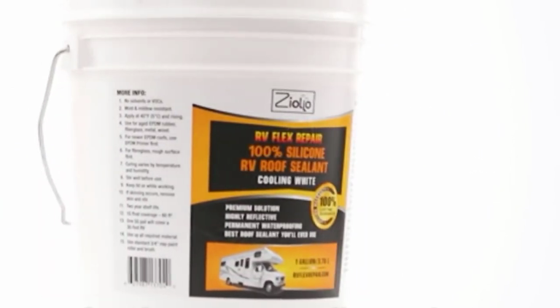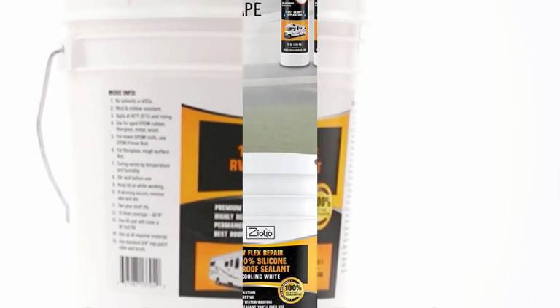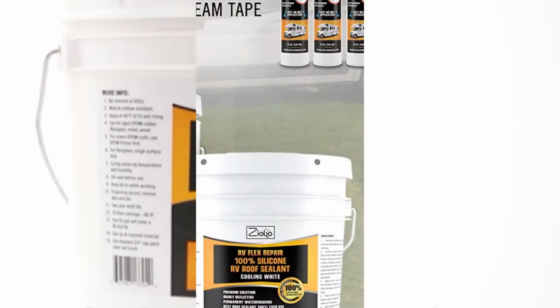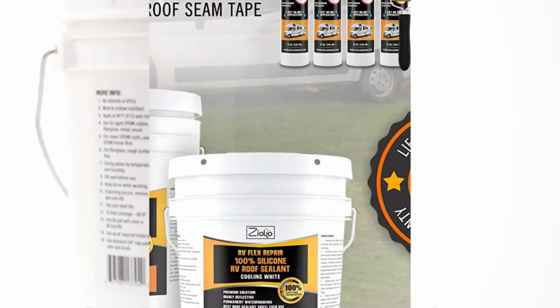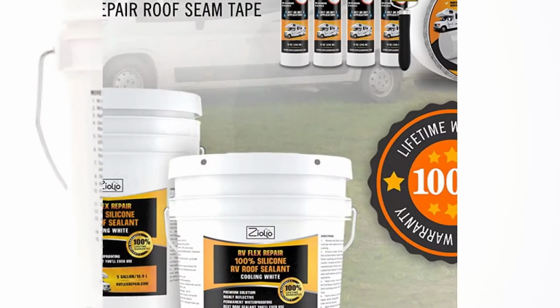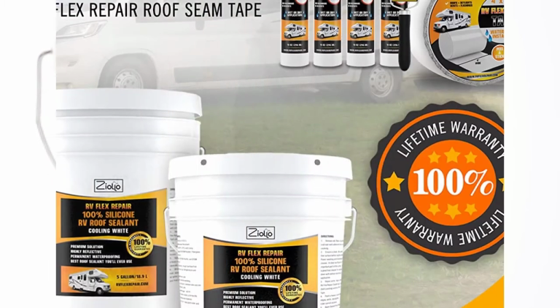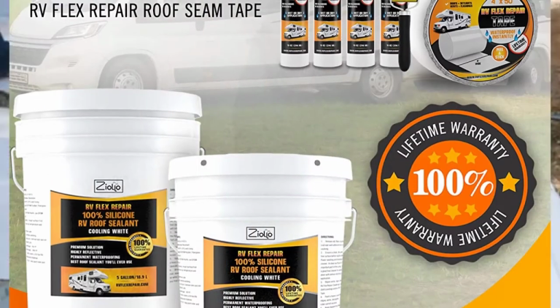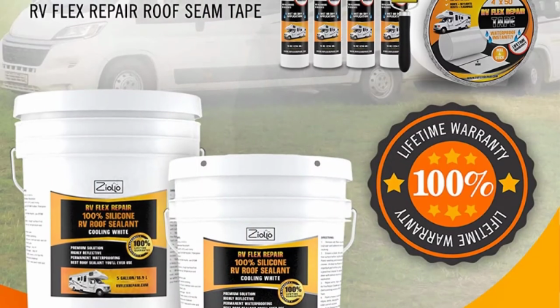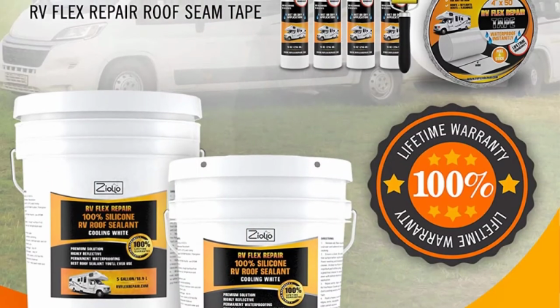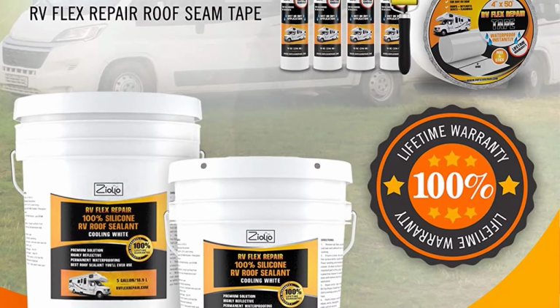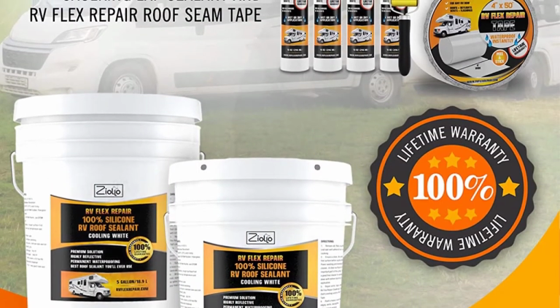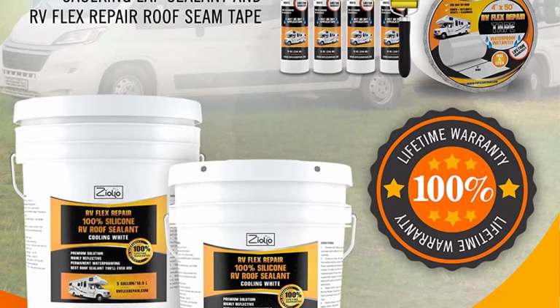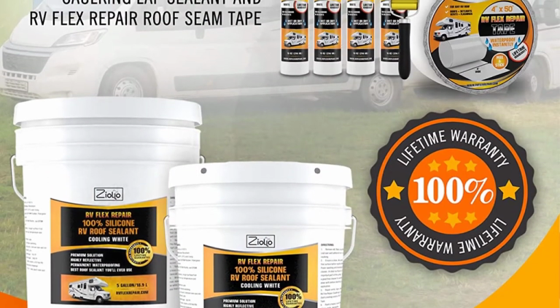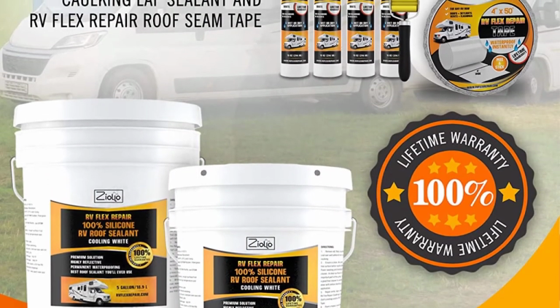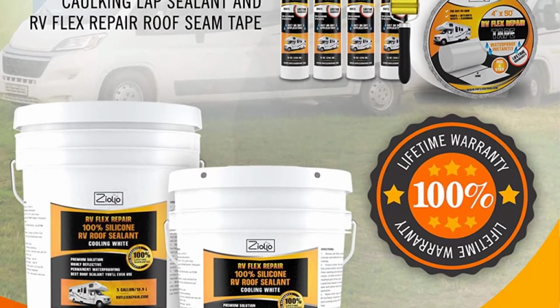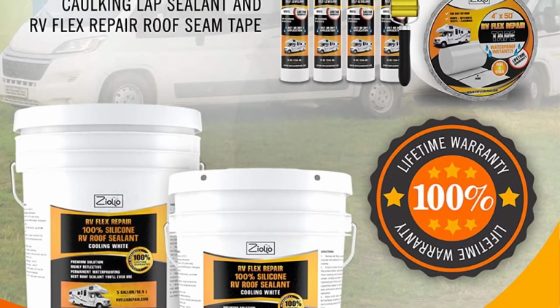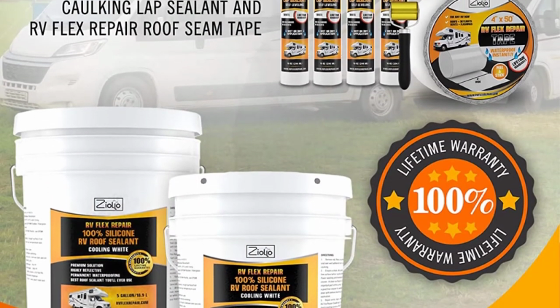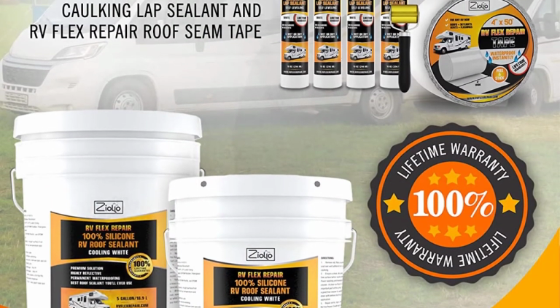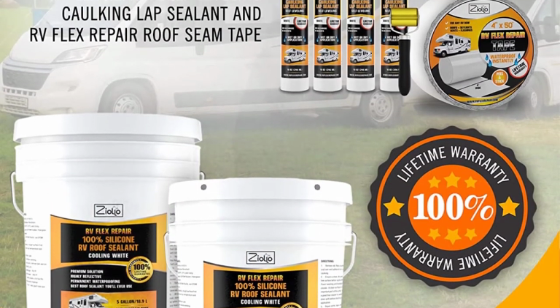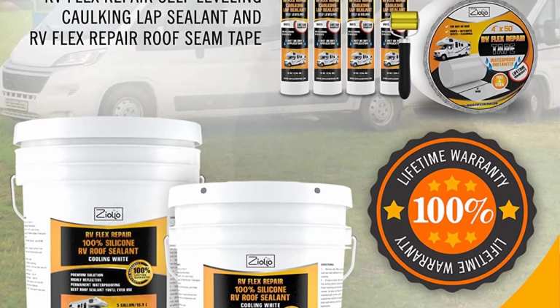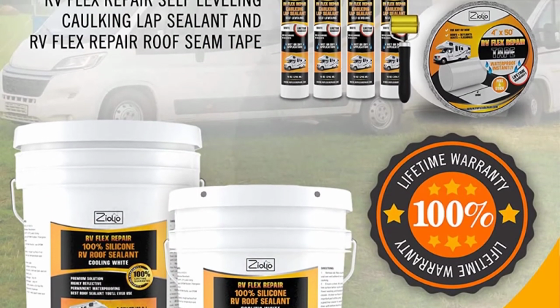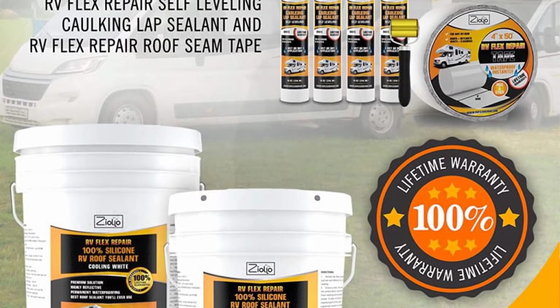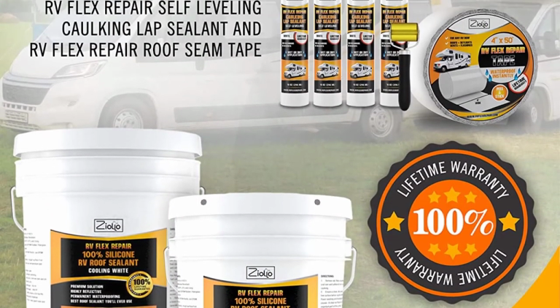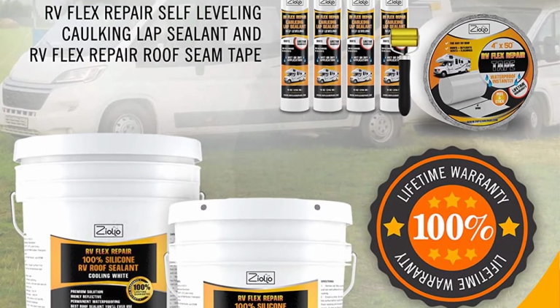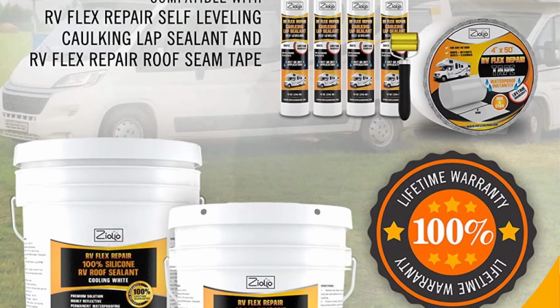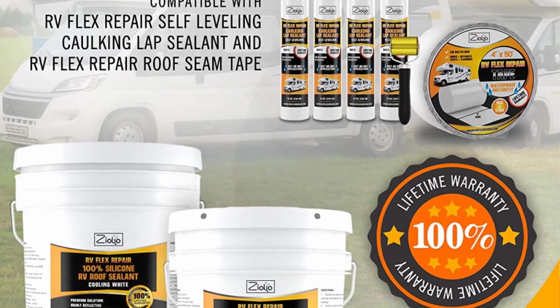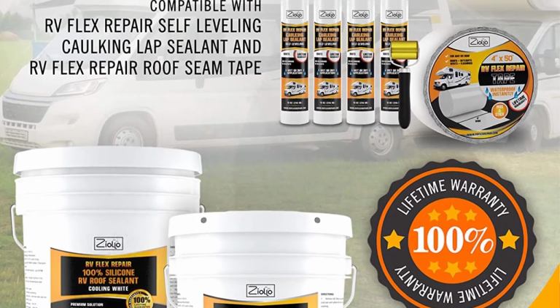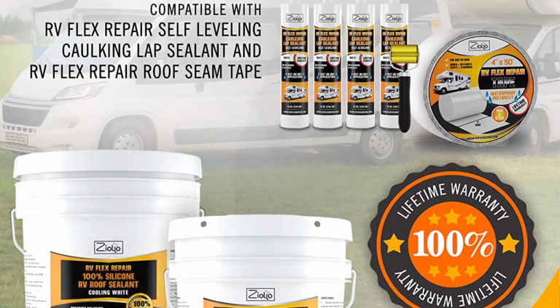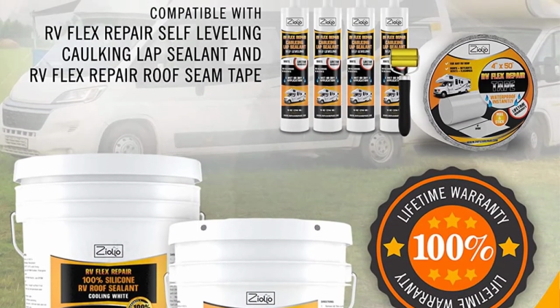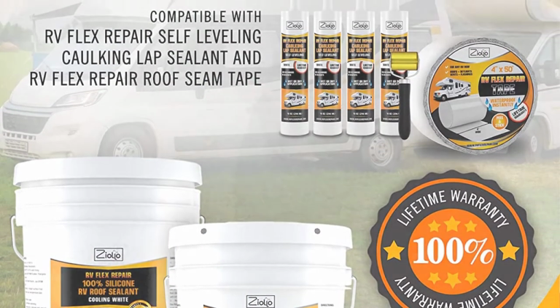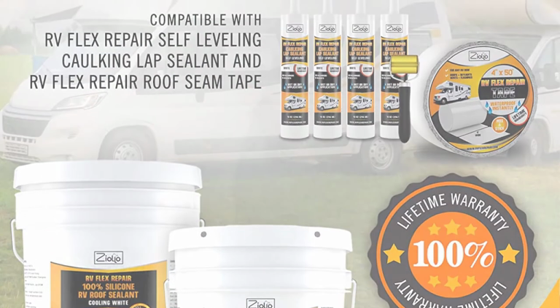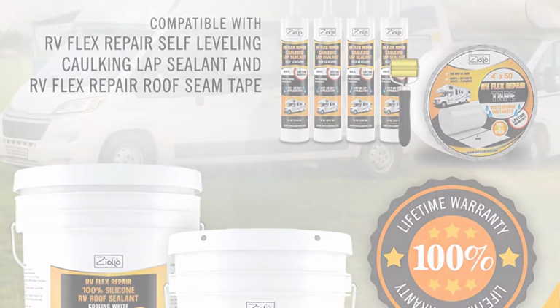Since this is one of the highest premium options, you will get a lifetime warranty on the Zyolo RV Flex Repair.